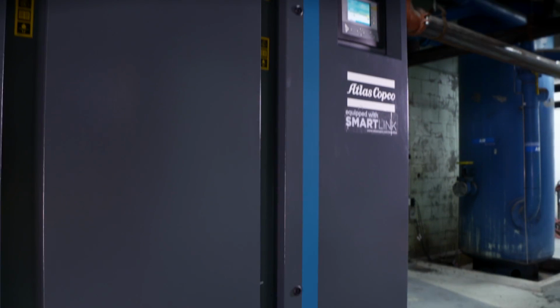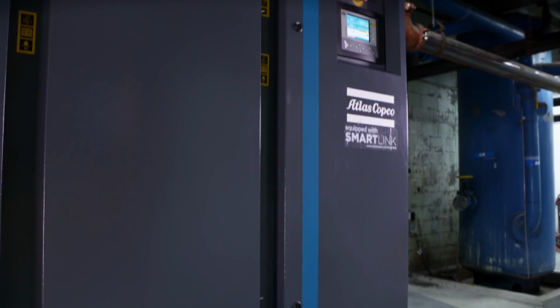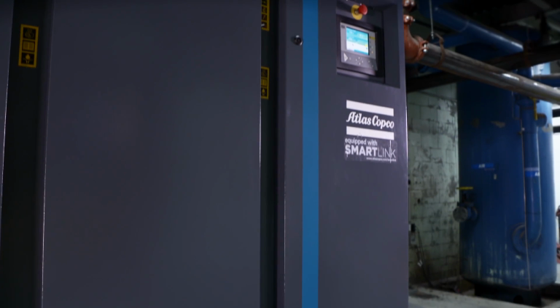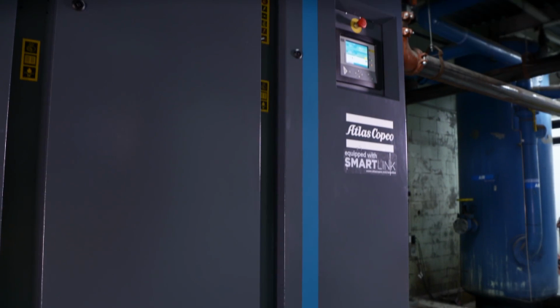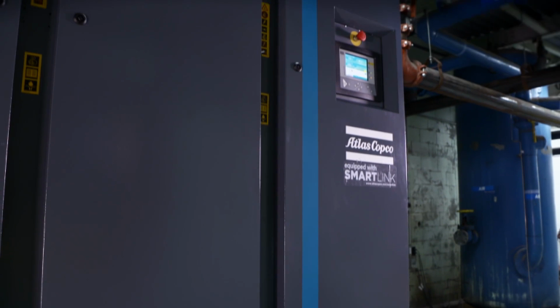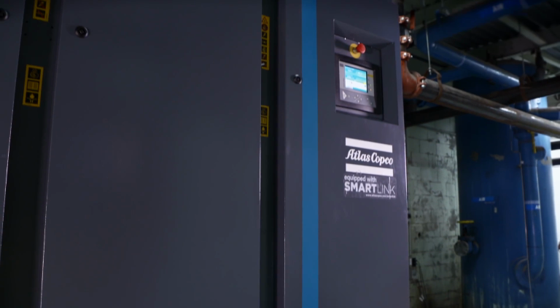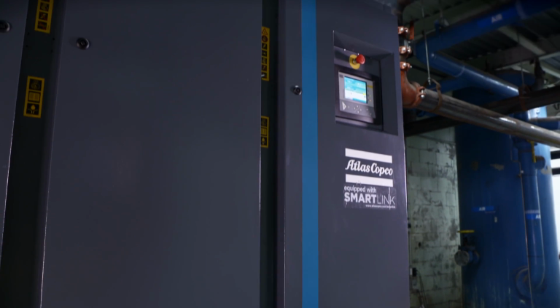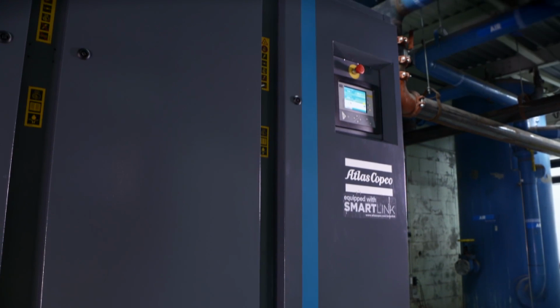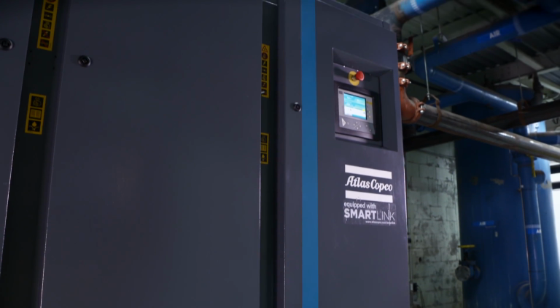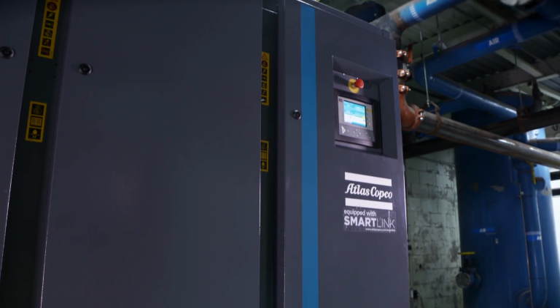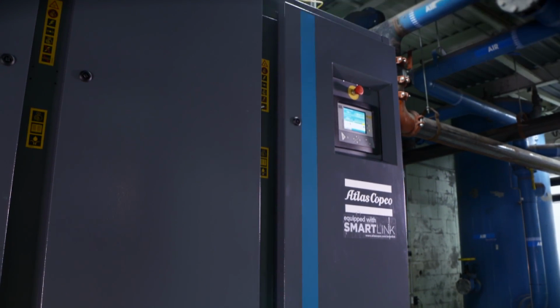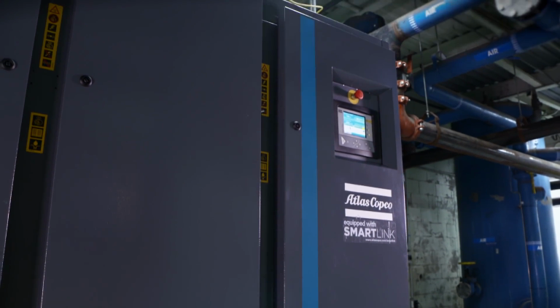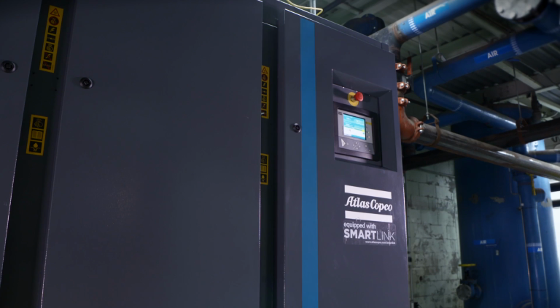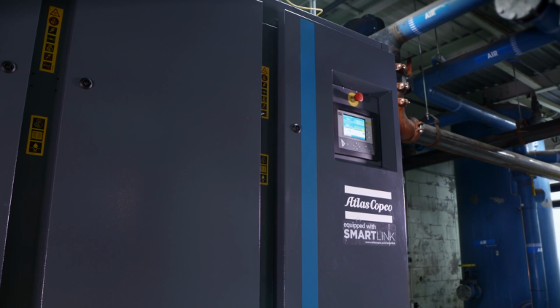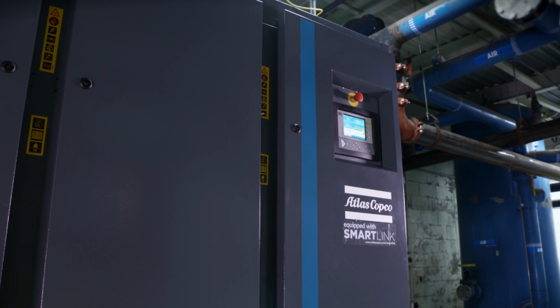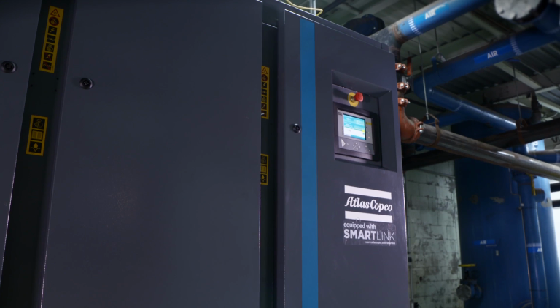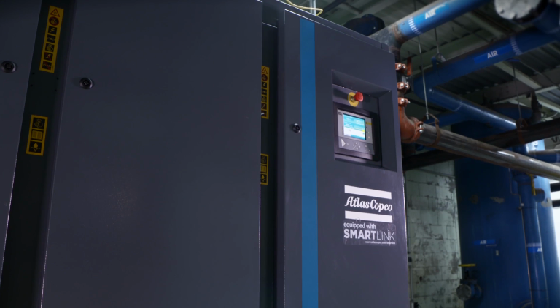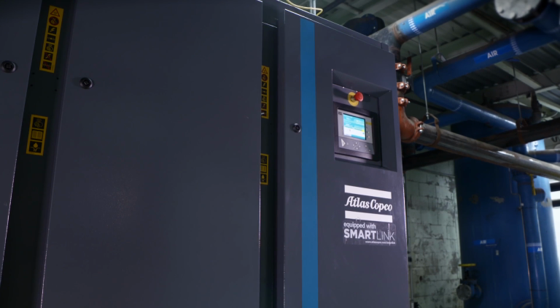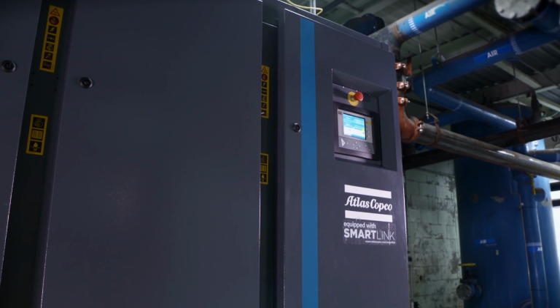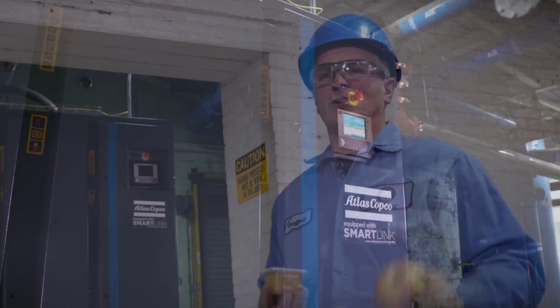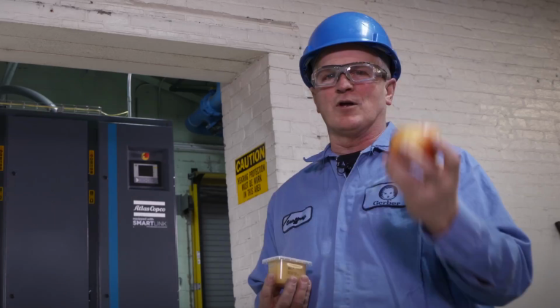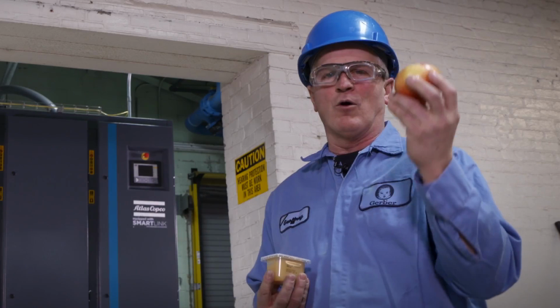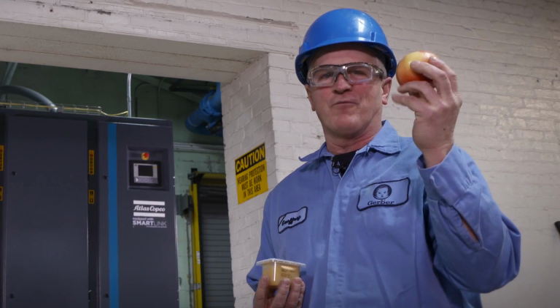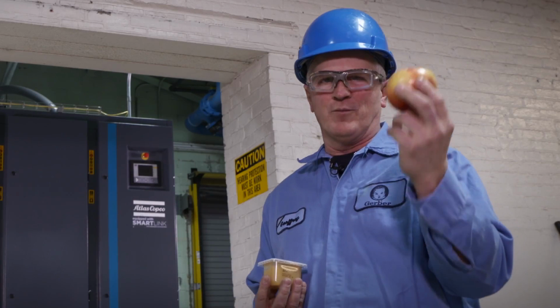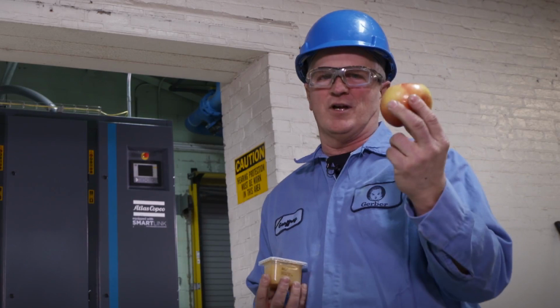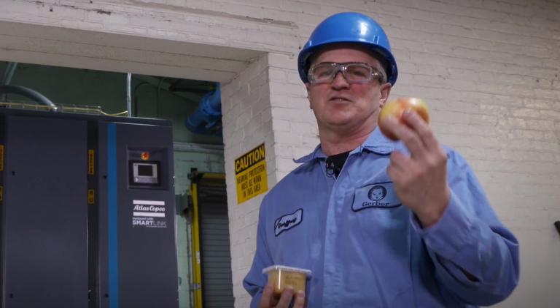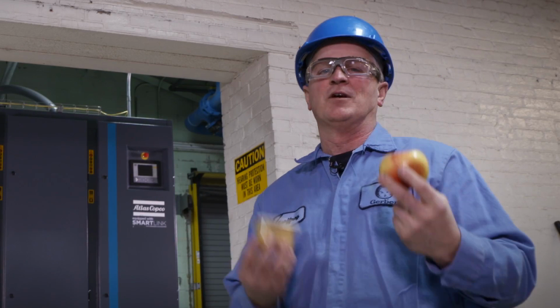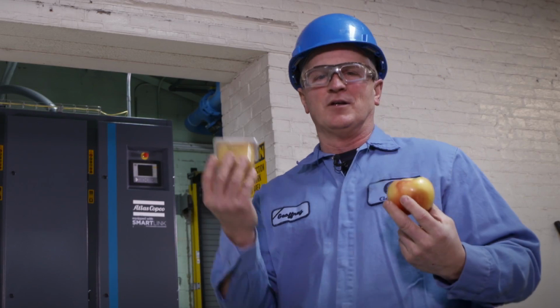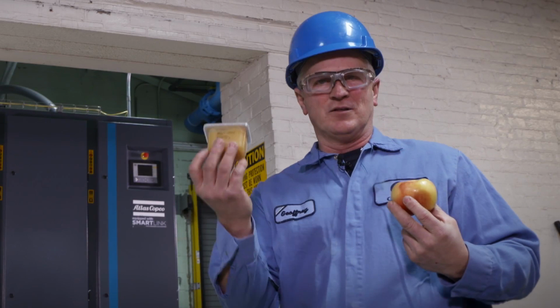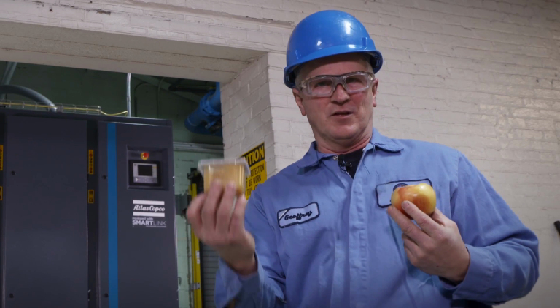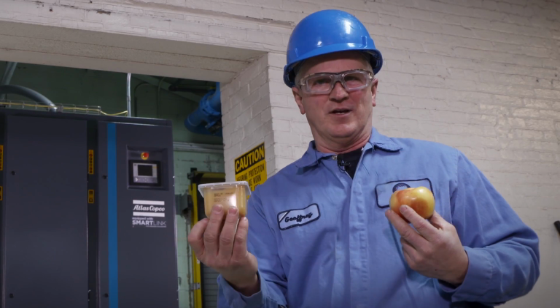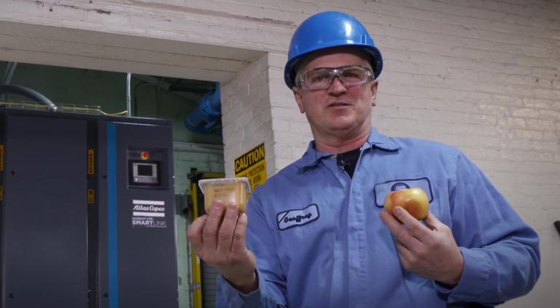Without this new VSD machine from Atlas Copco, we couldn't go from this to this.